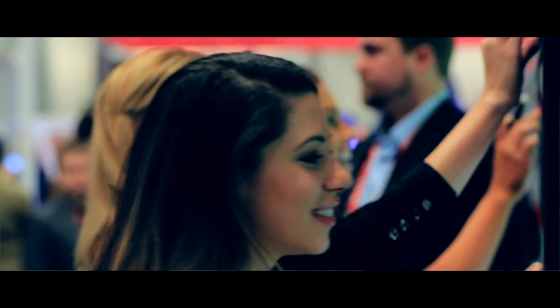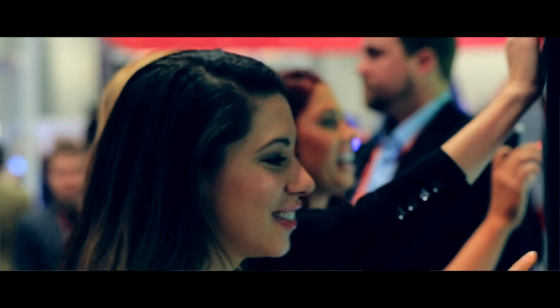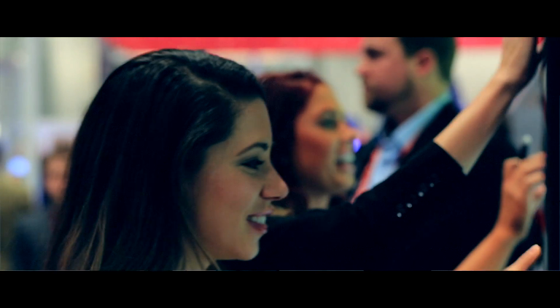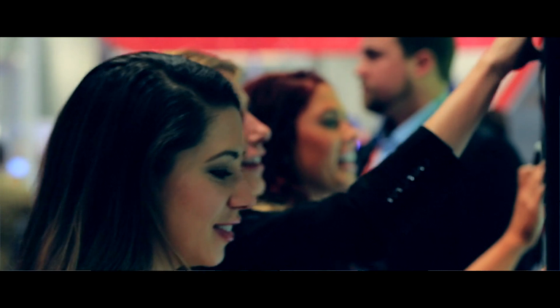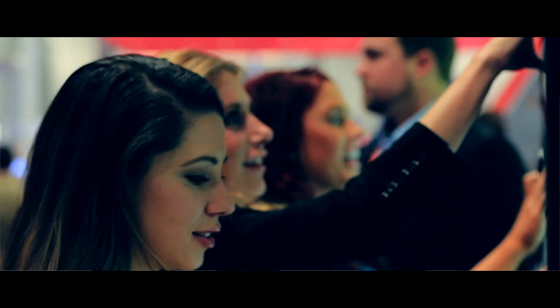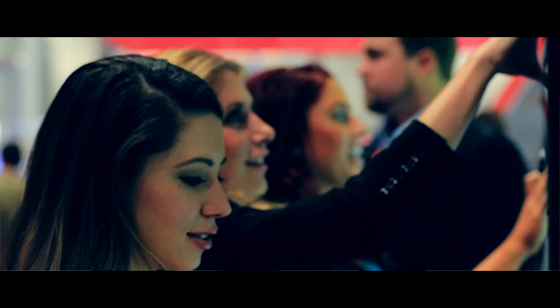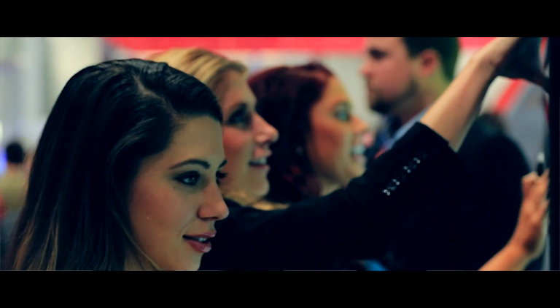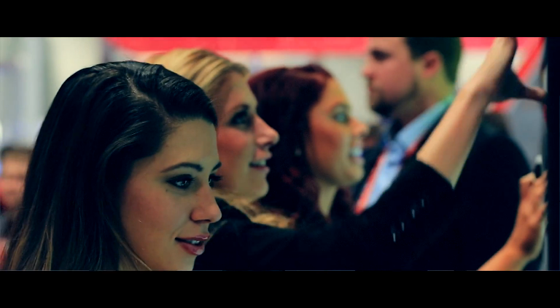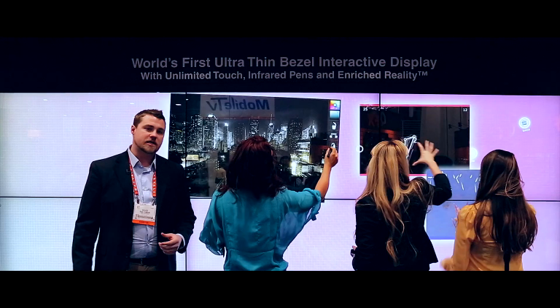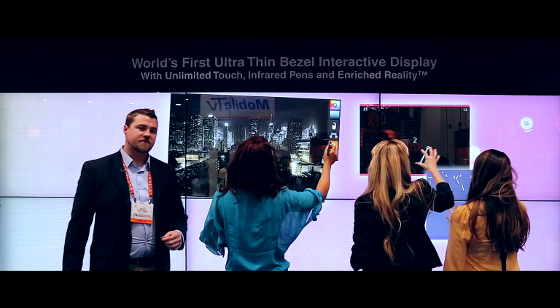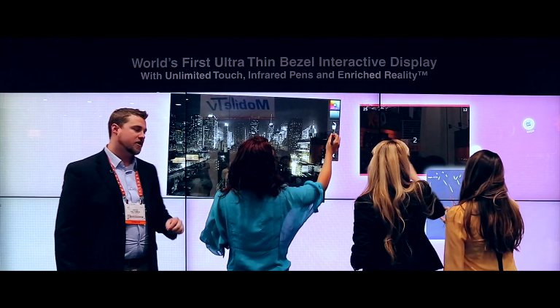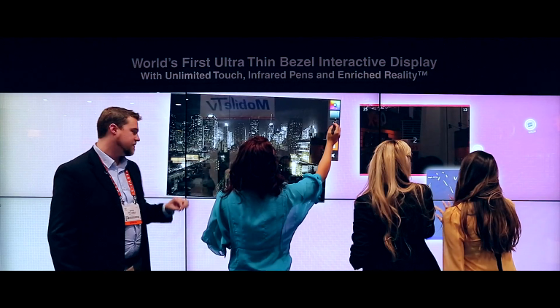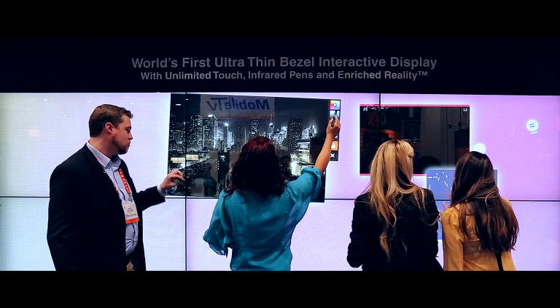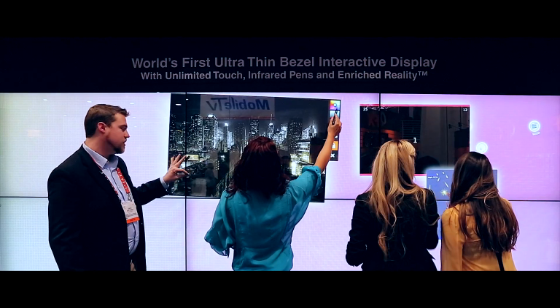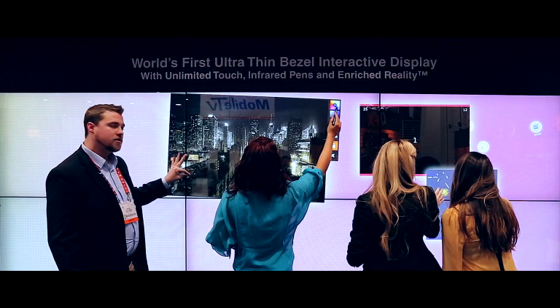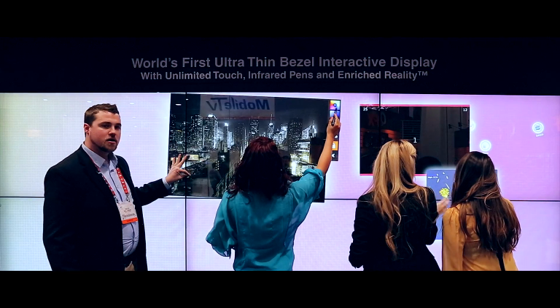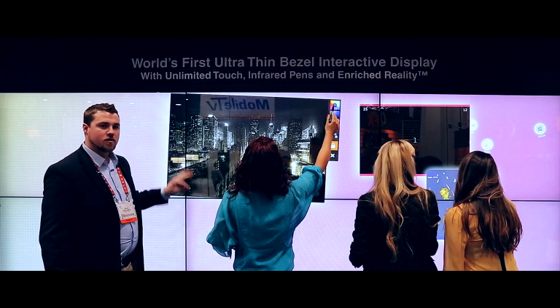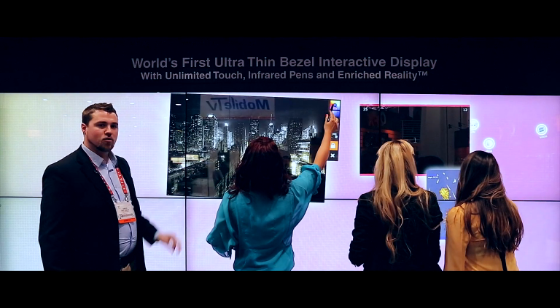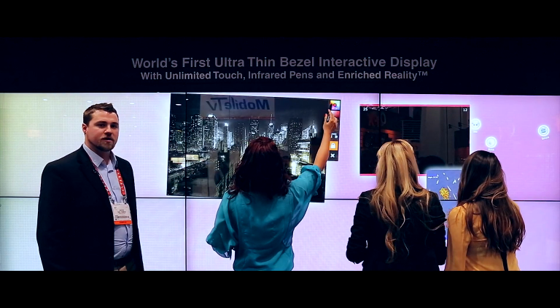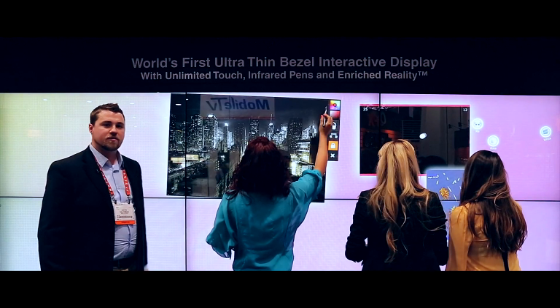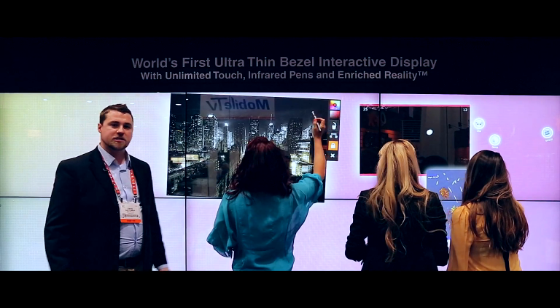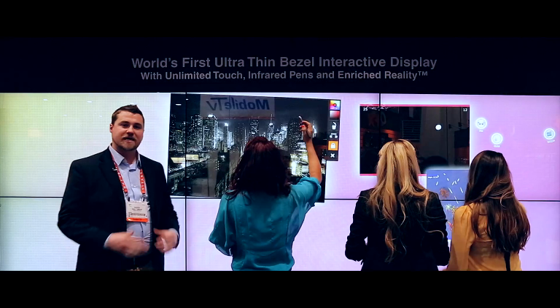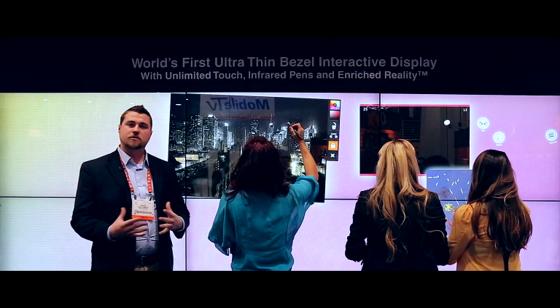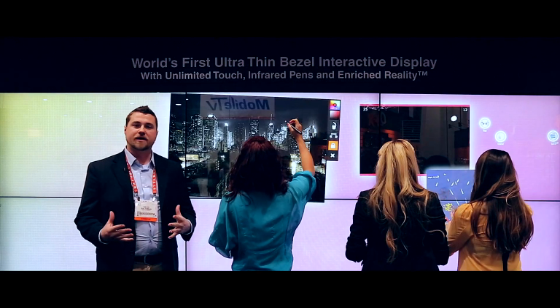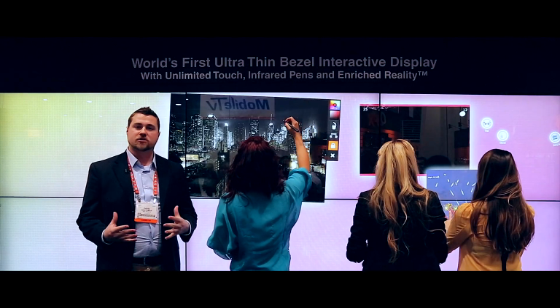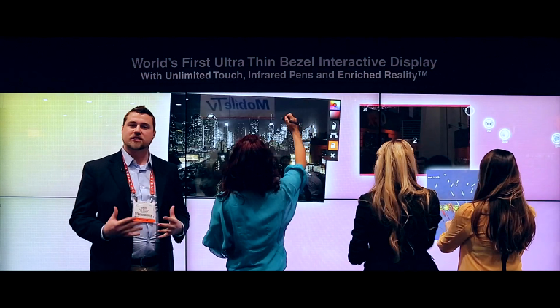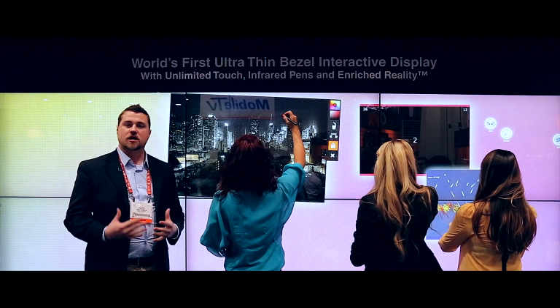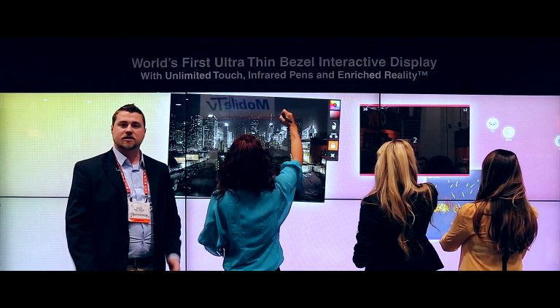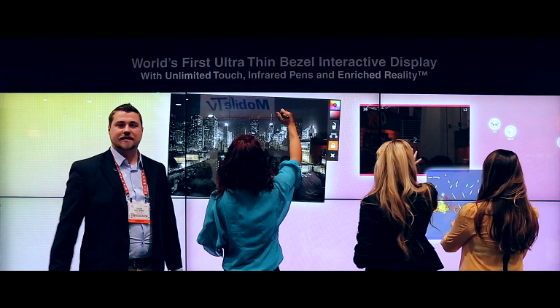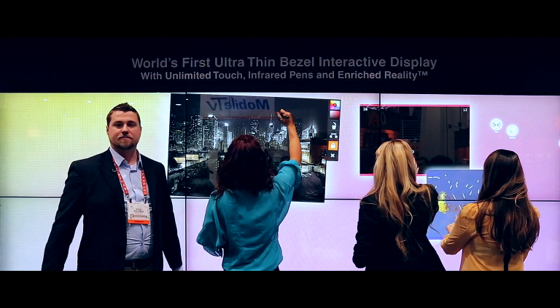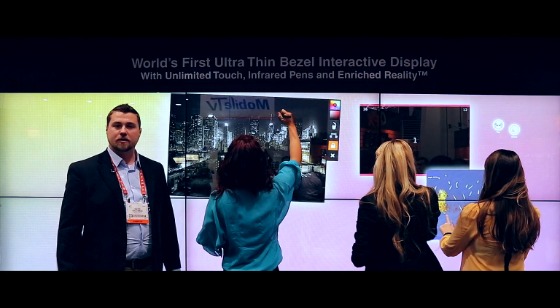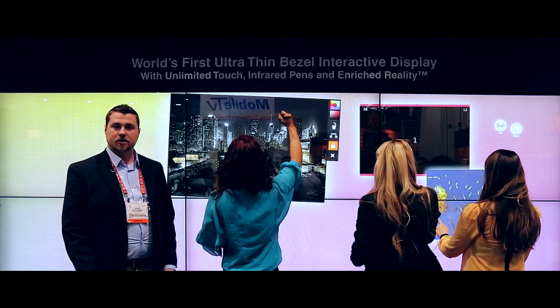One thing to notice with this screen is the very thin mullion. The mullion, which is pixel to pixel, is just under six millimeters.